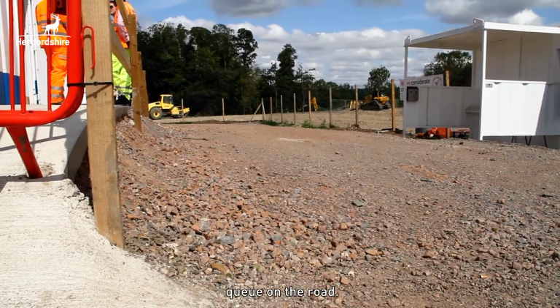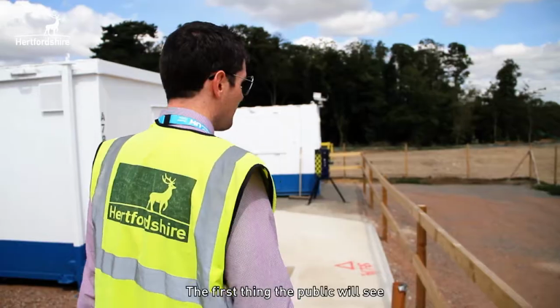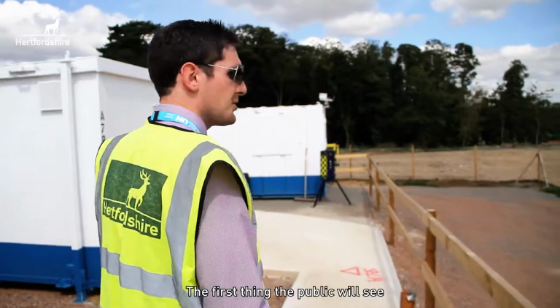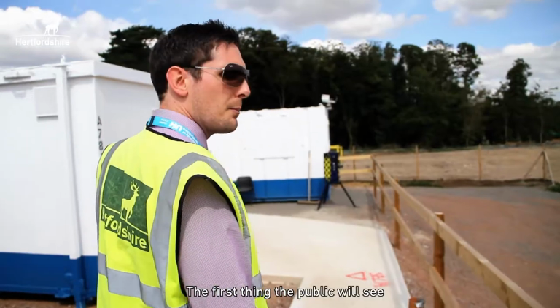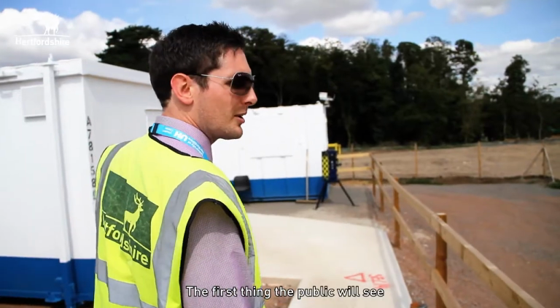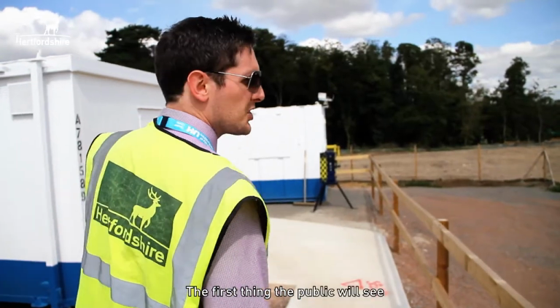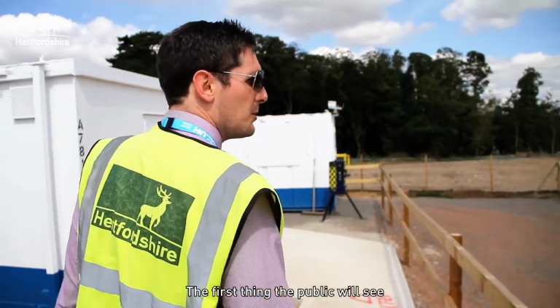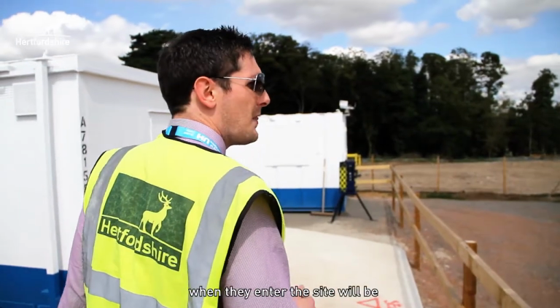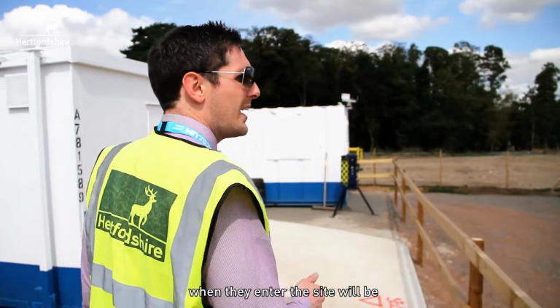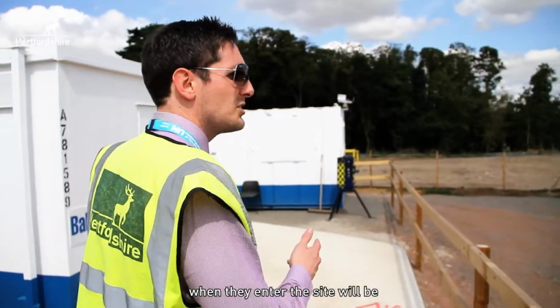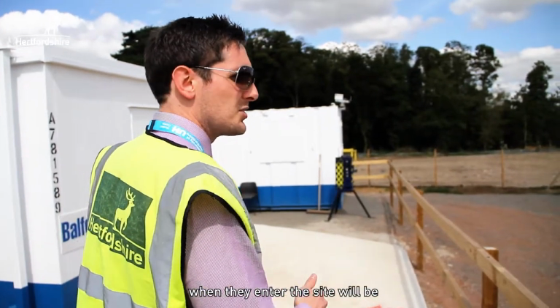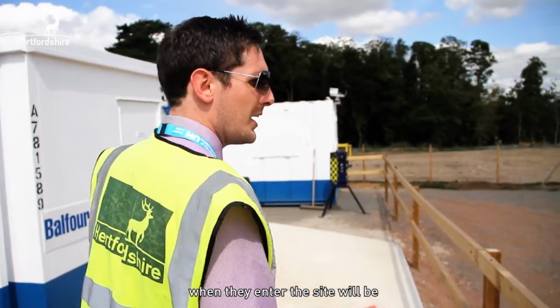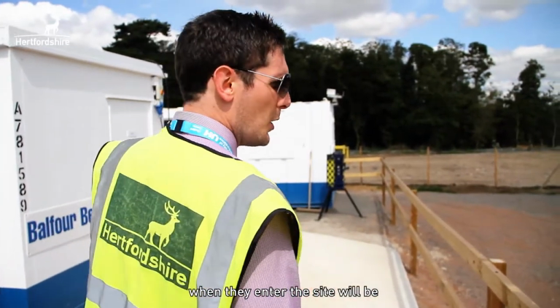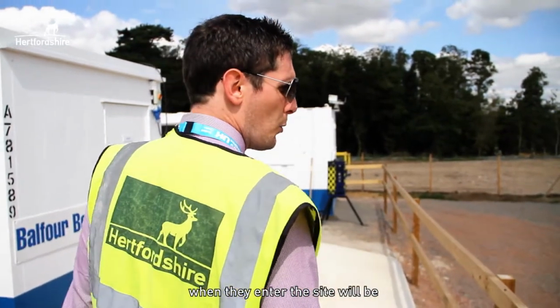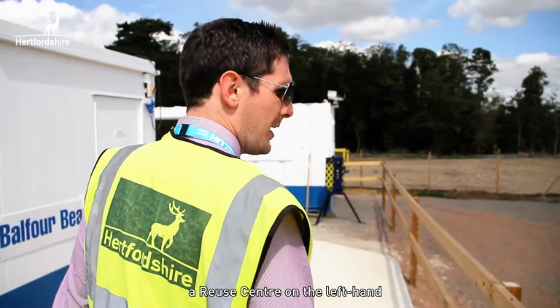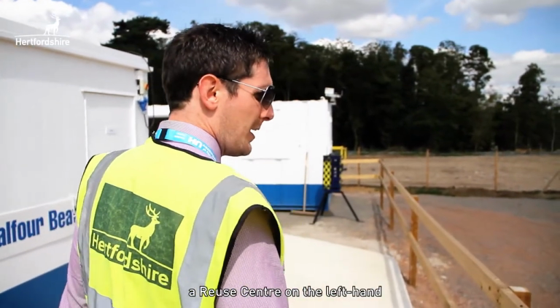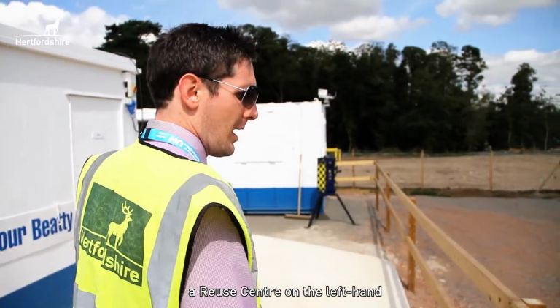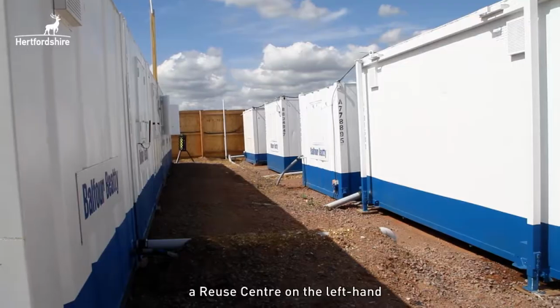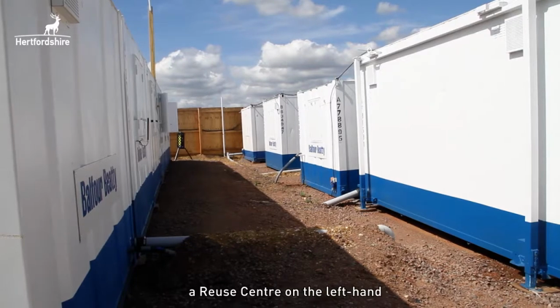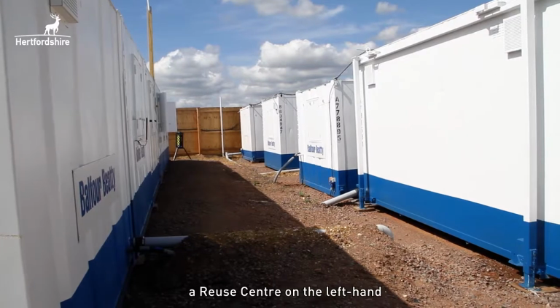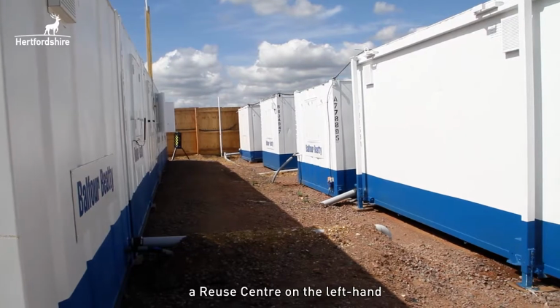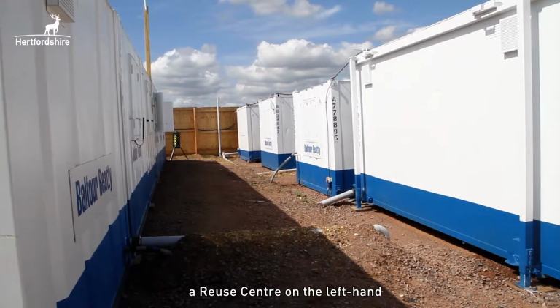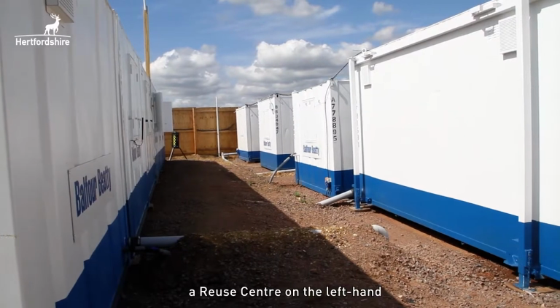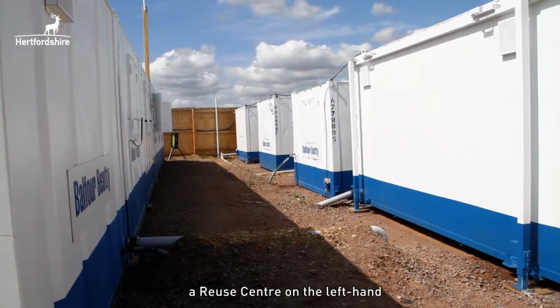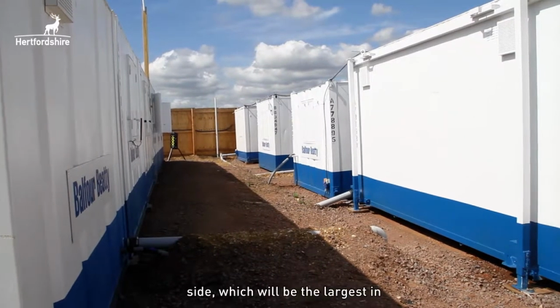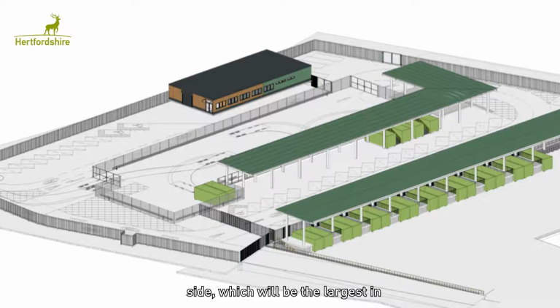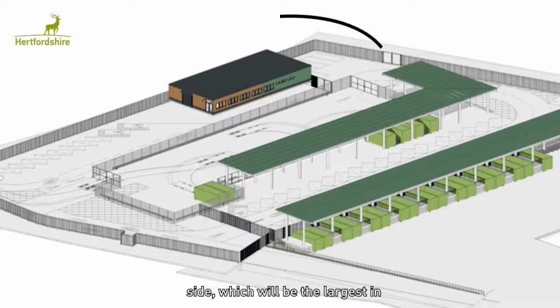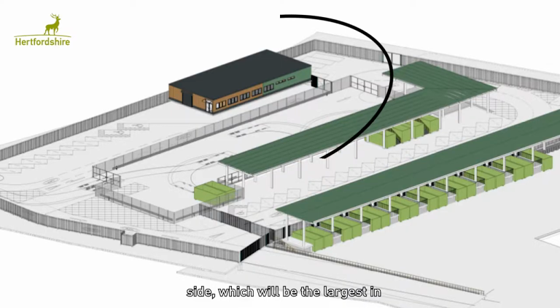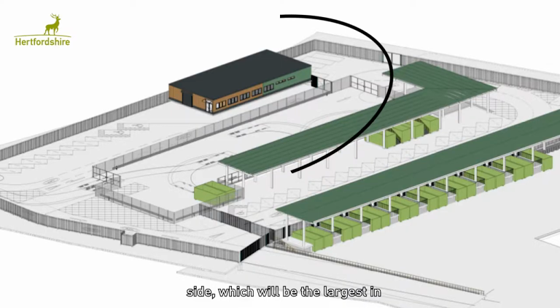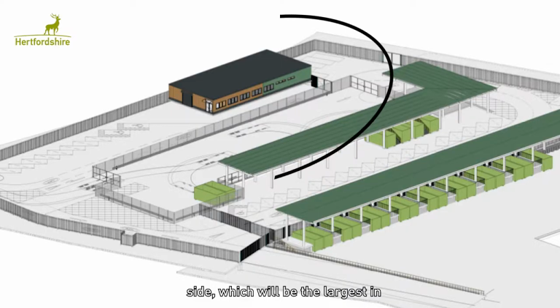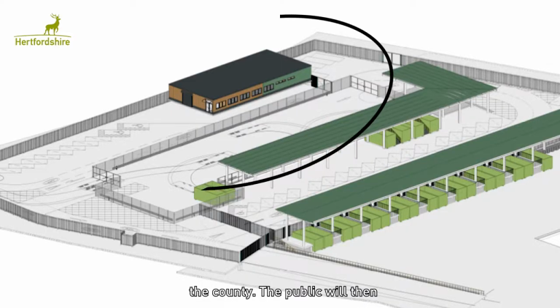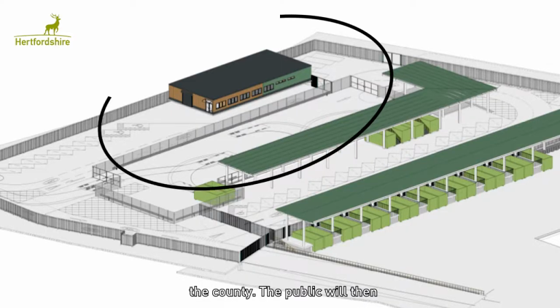The first thing the public will see when they enter the site will be a reuse centre on the left-hand side, which will be the largest in the county.